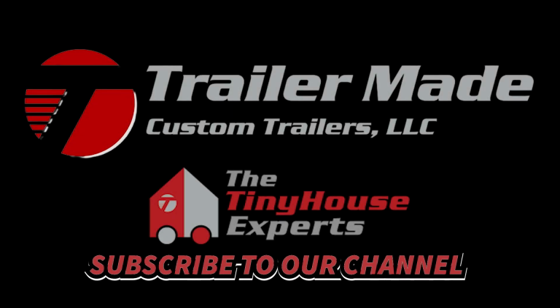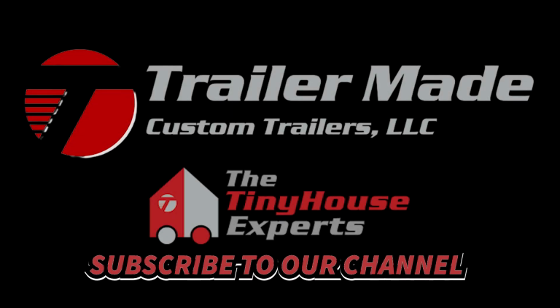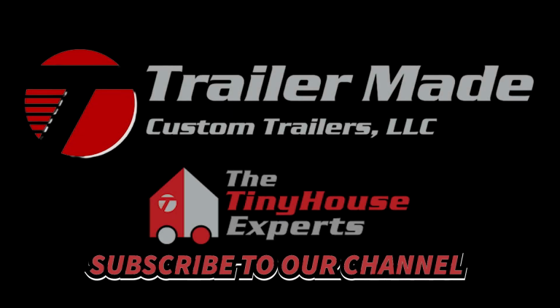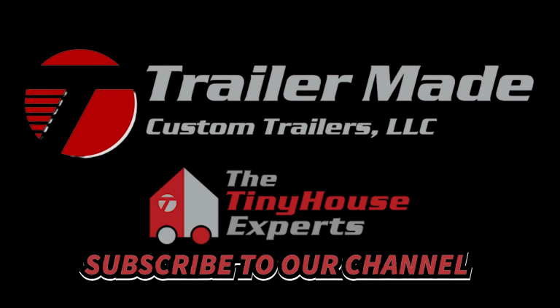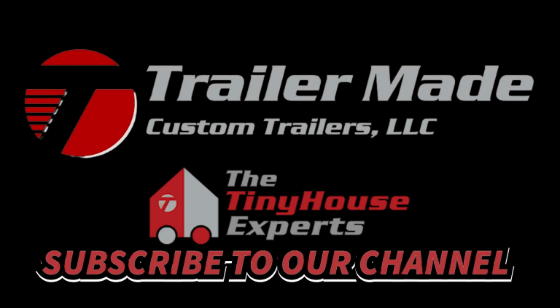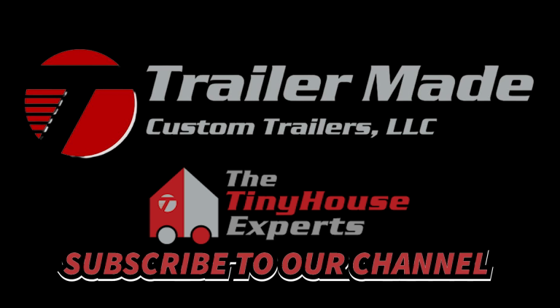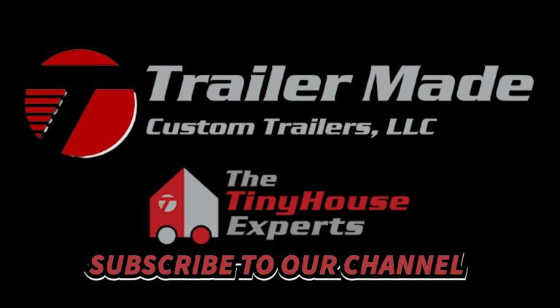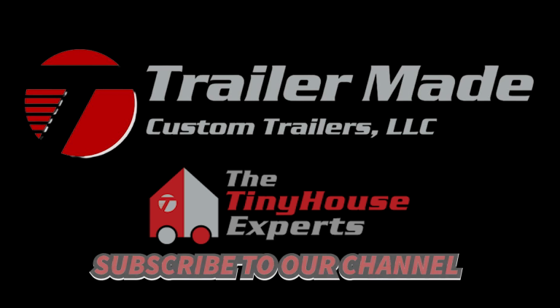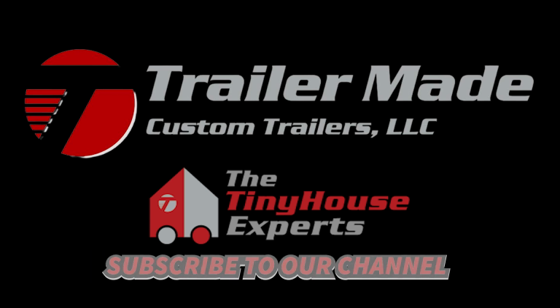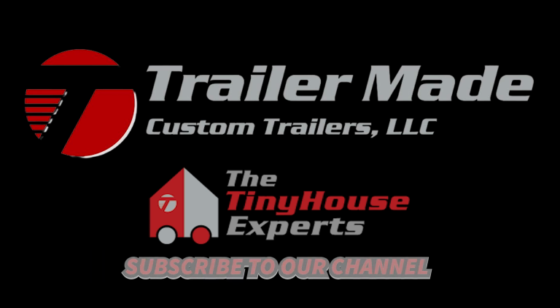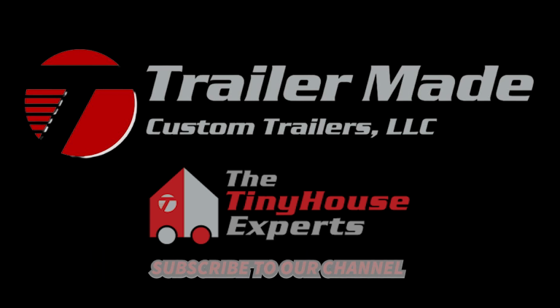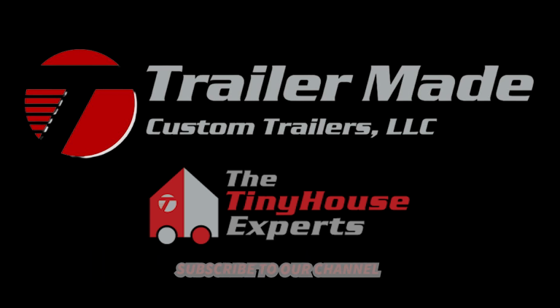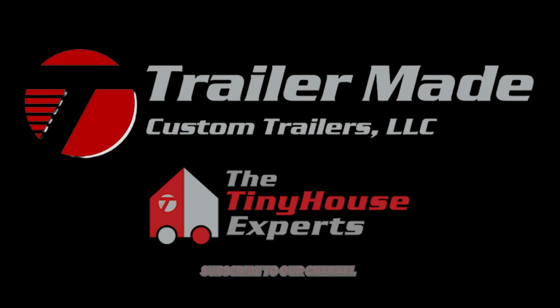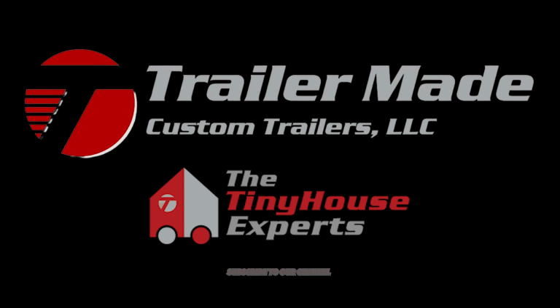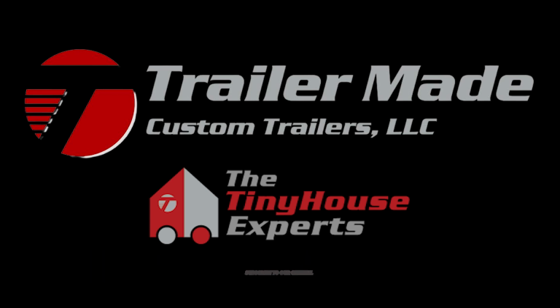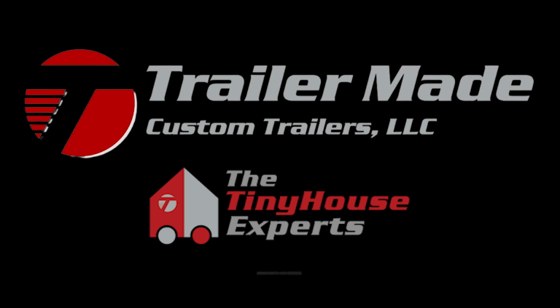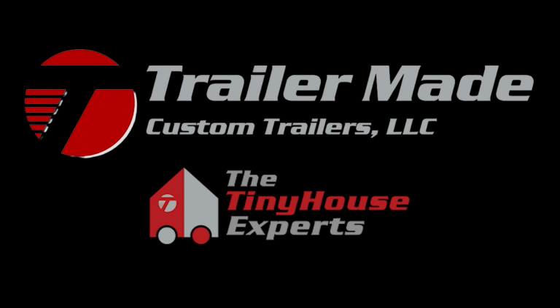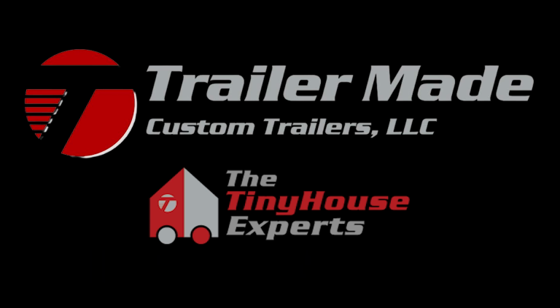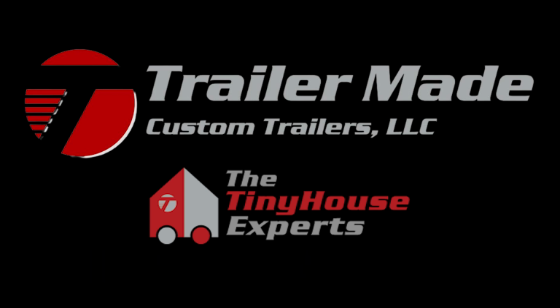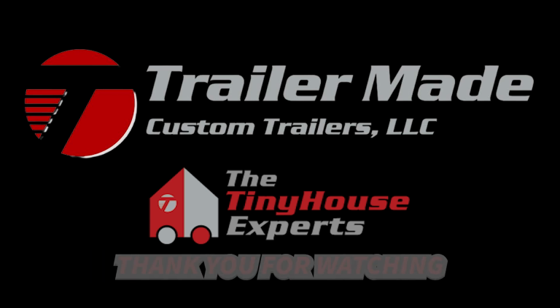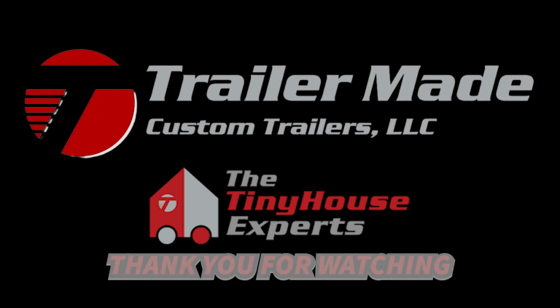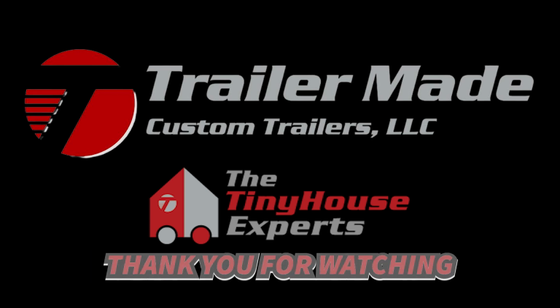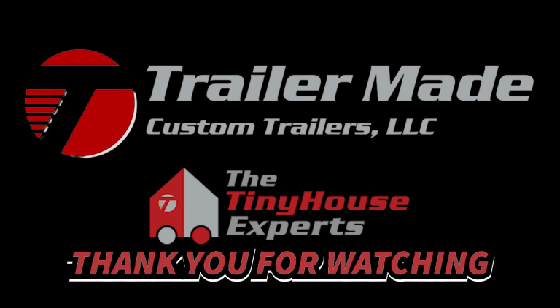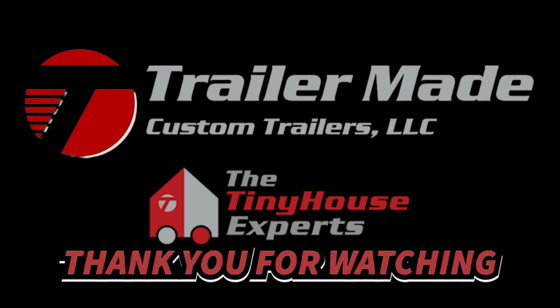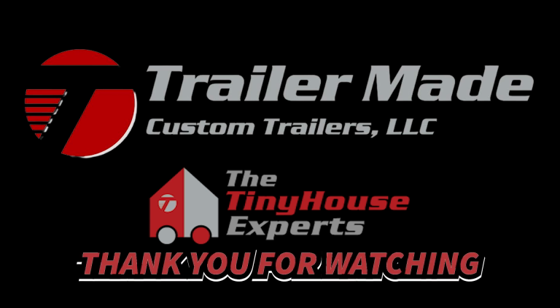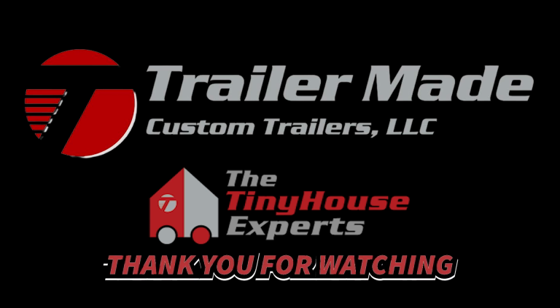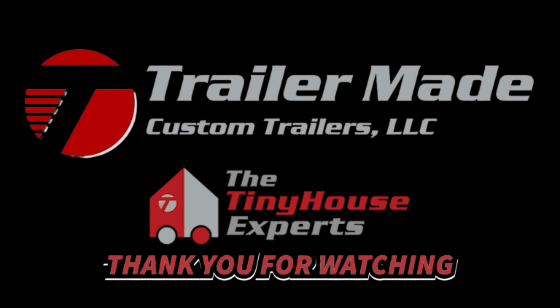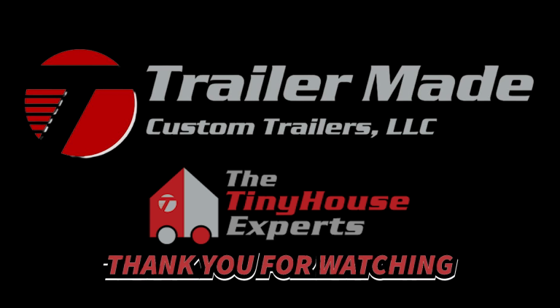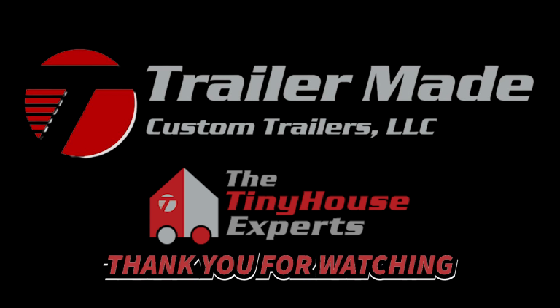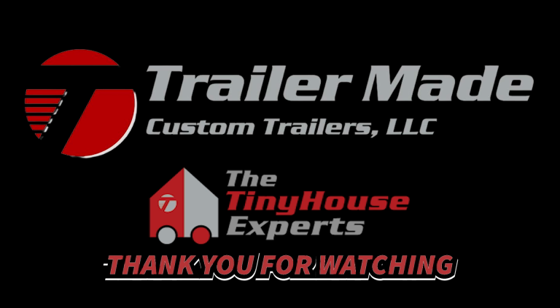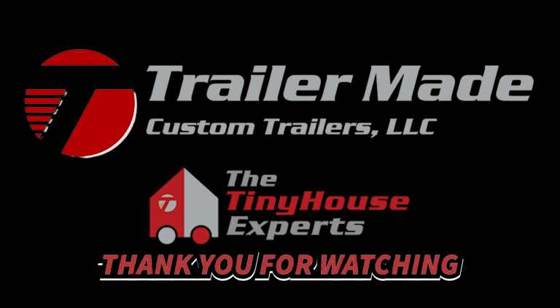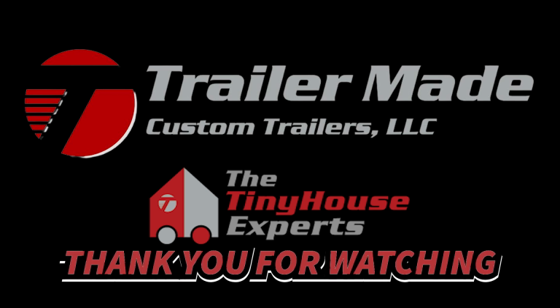Turning dreams into reality, one tiny home at a time. Thanks for watching — please like and subscribe.